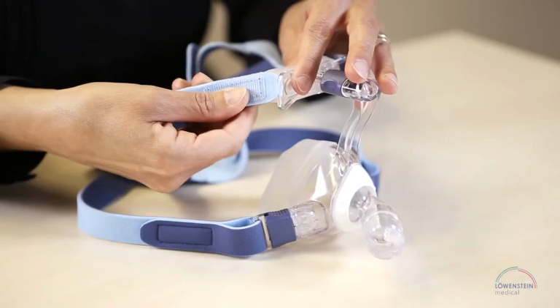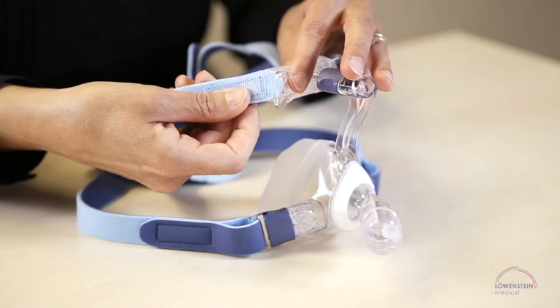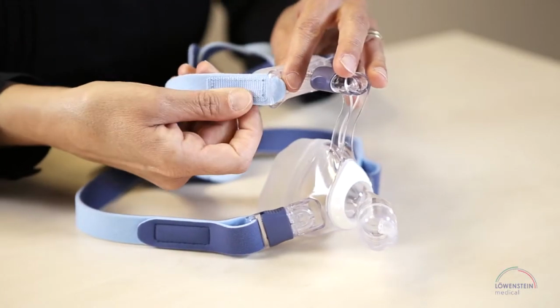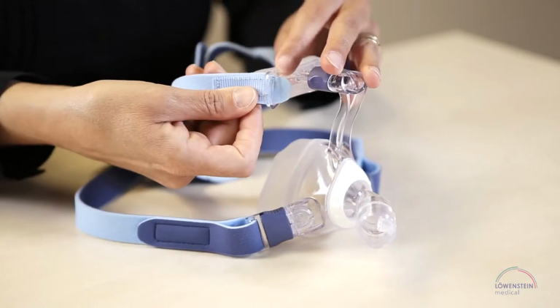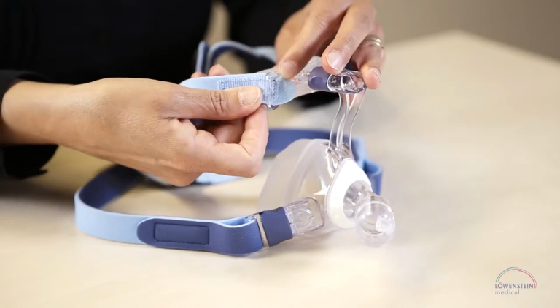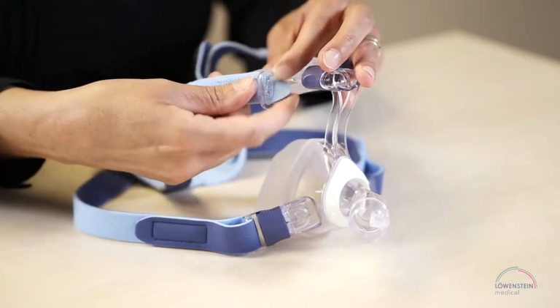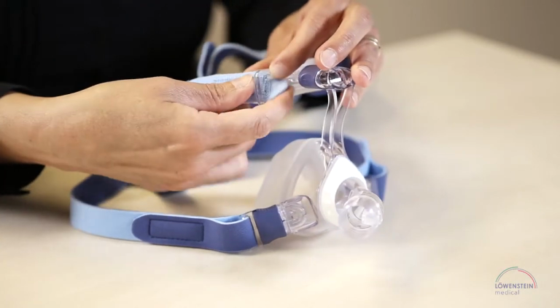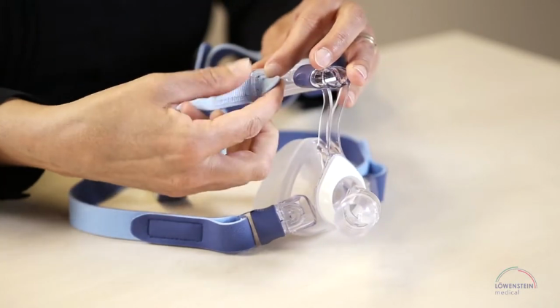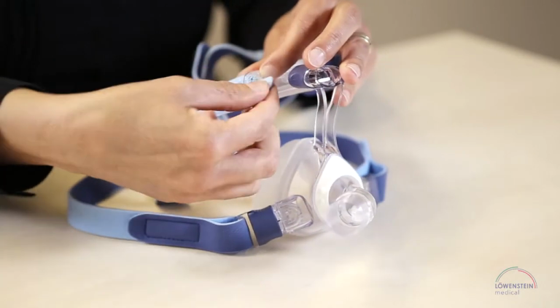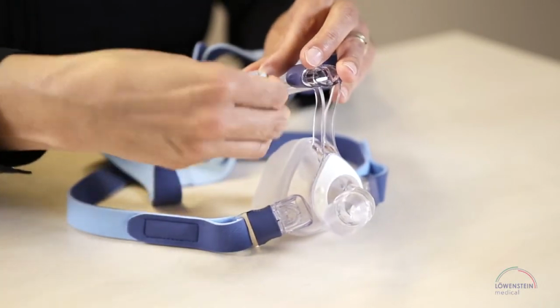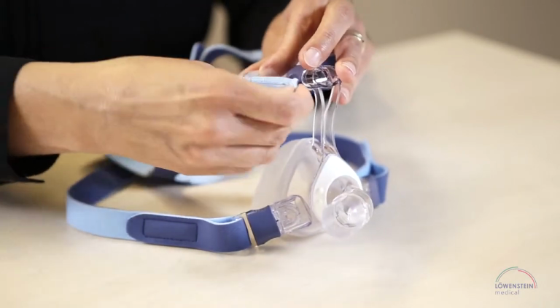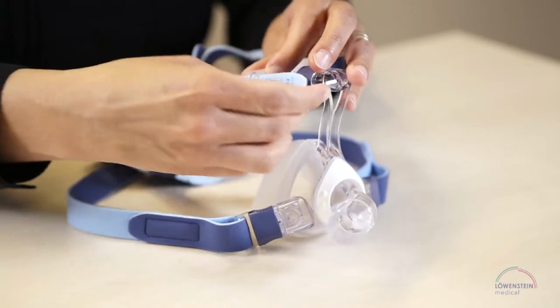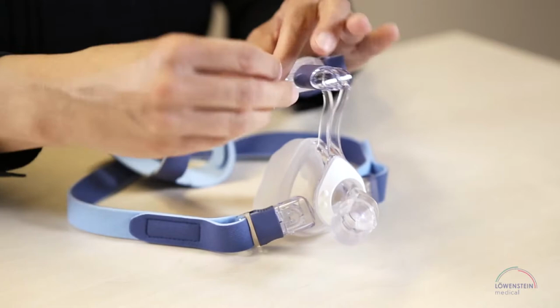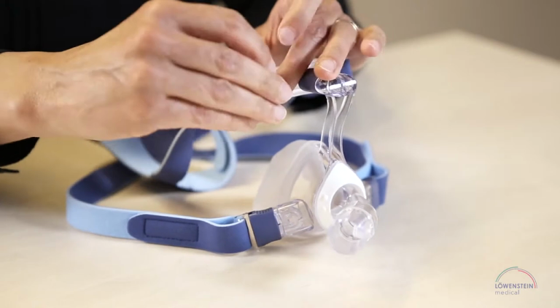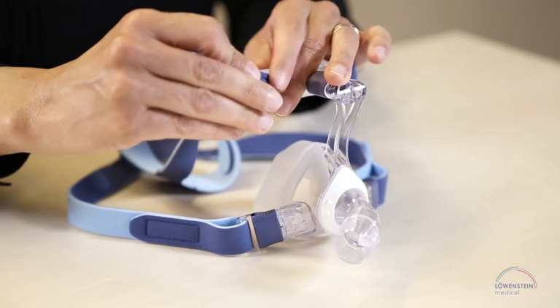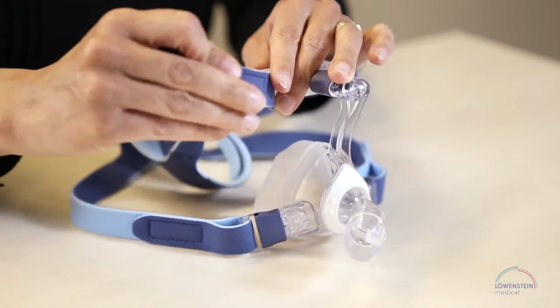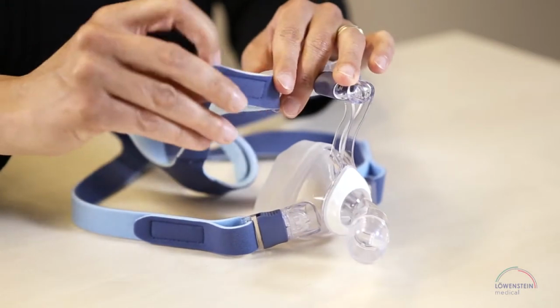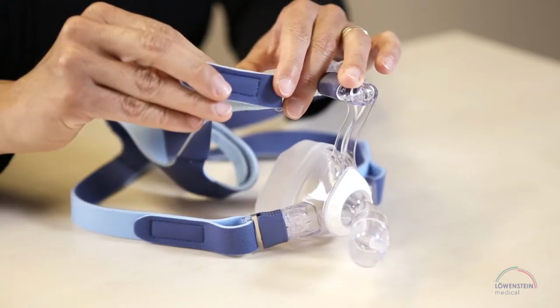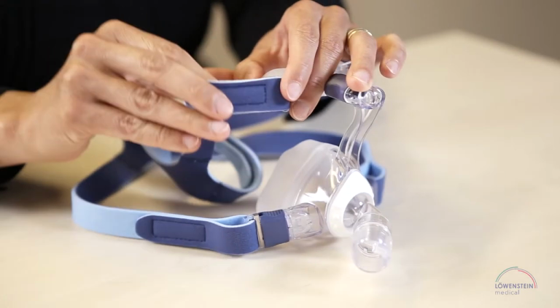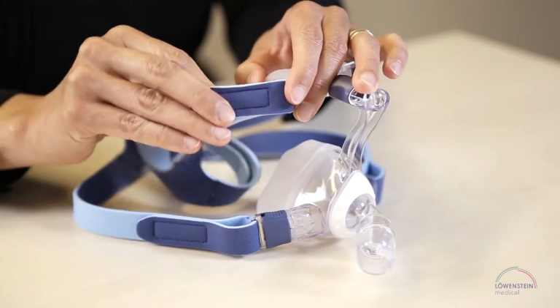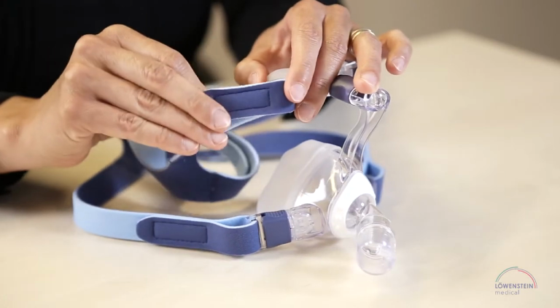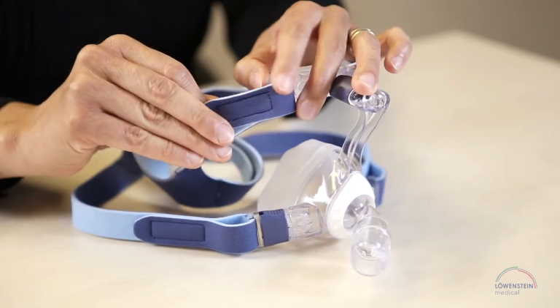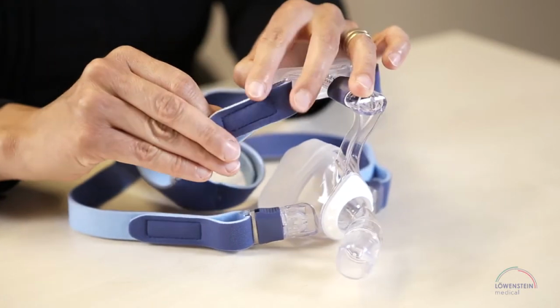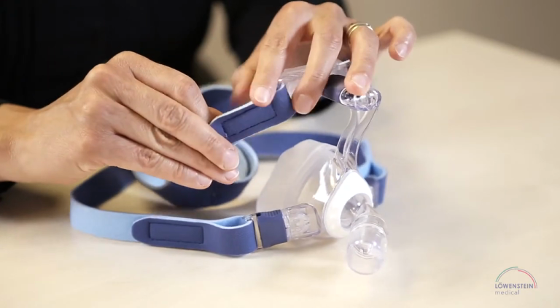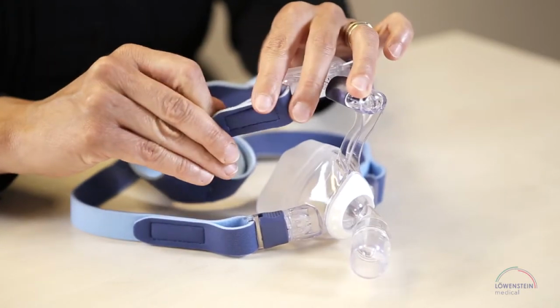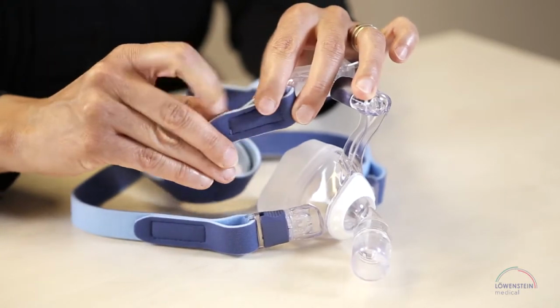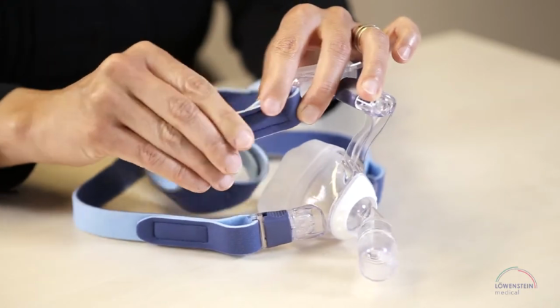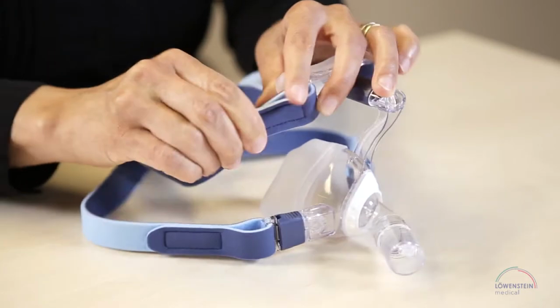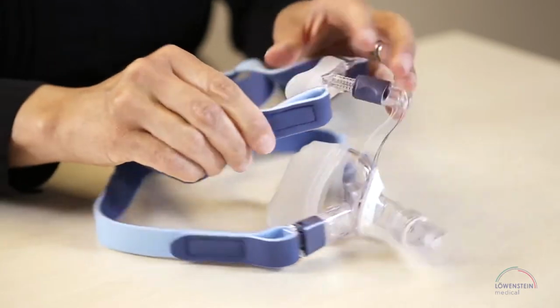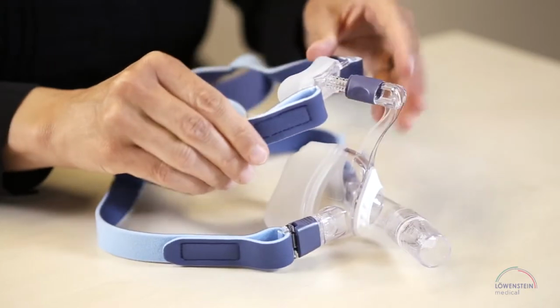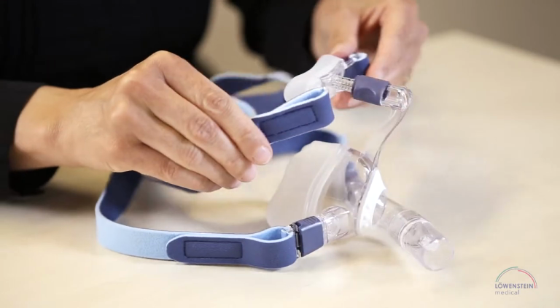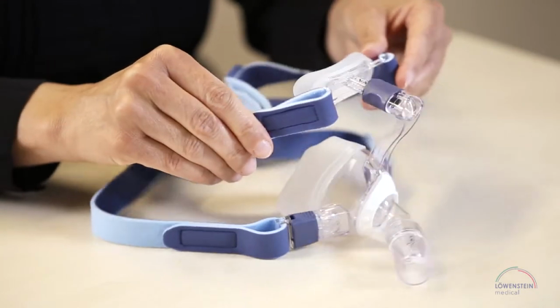Now that the height of the forehead support has been reduced, the mask can be adjusted to the patient's face.